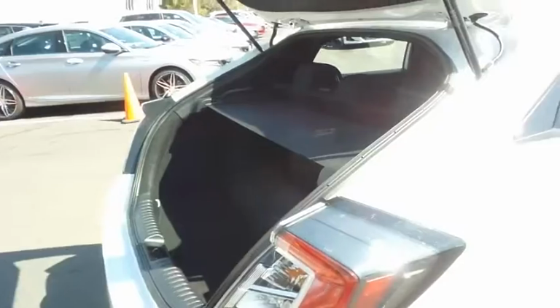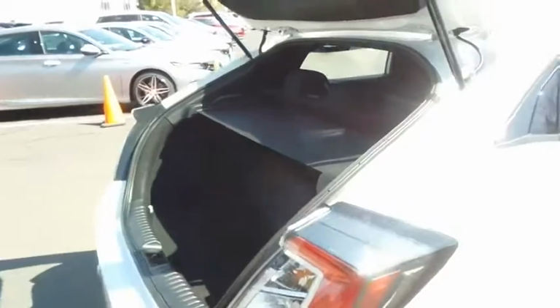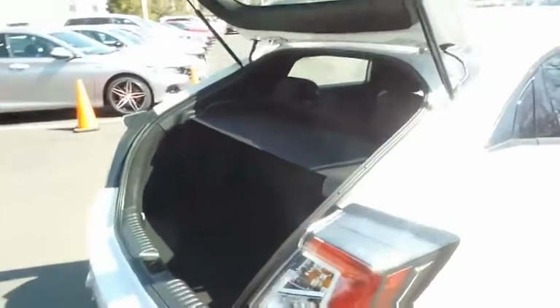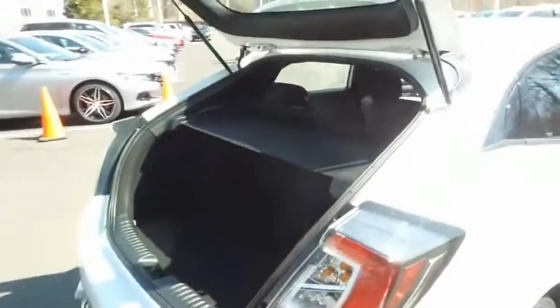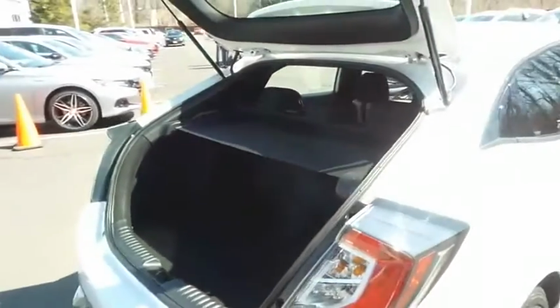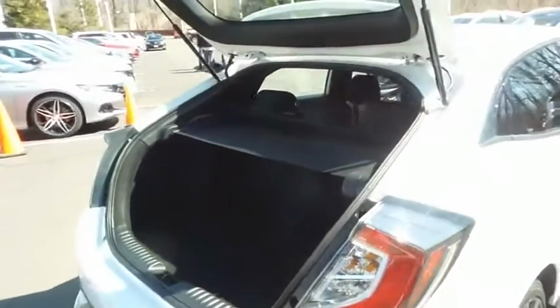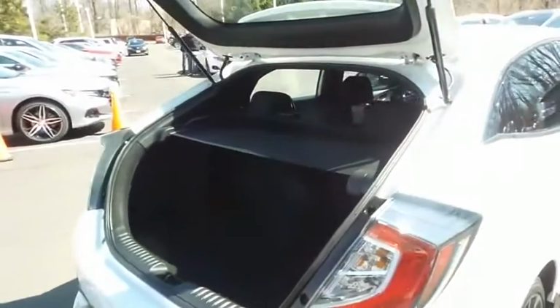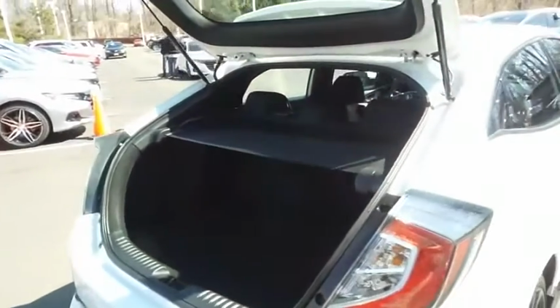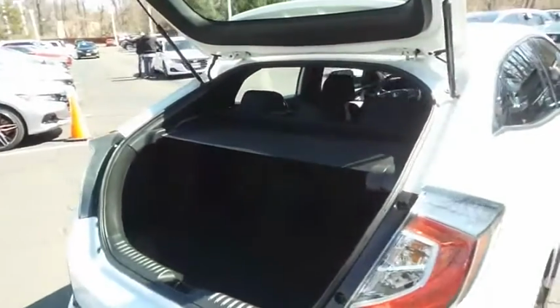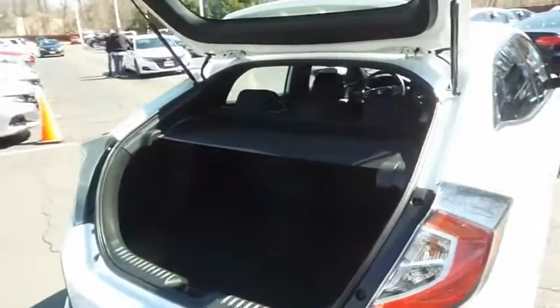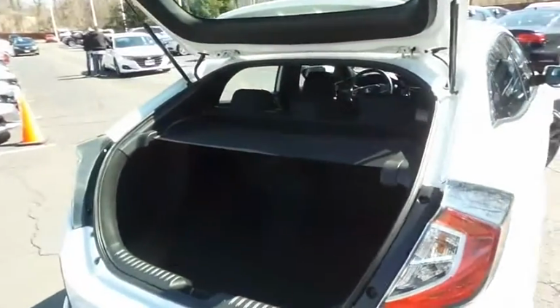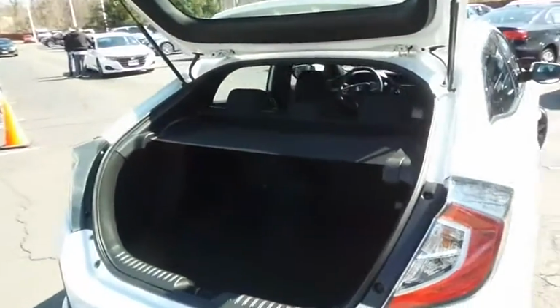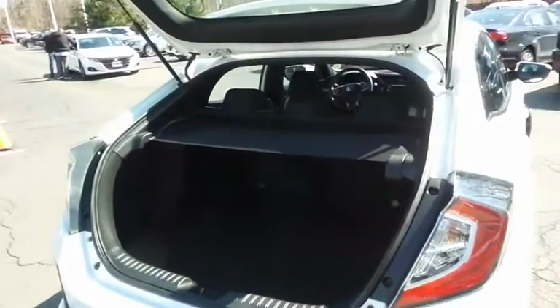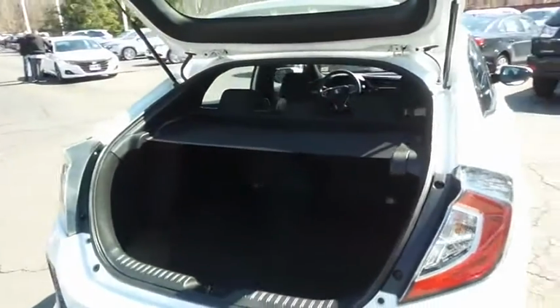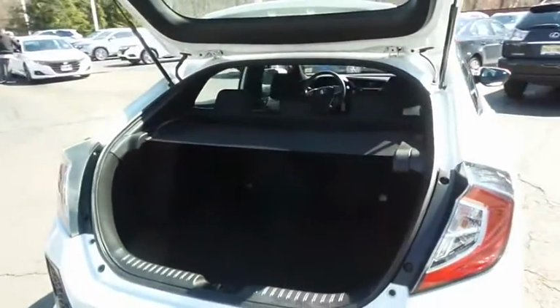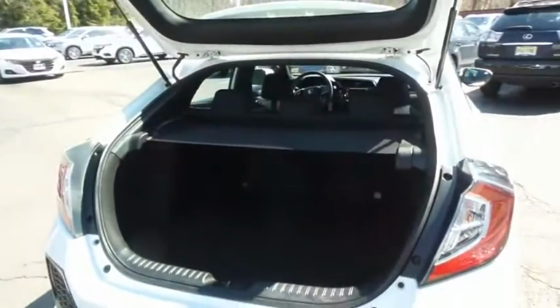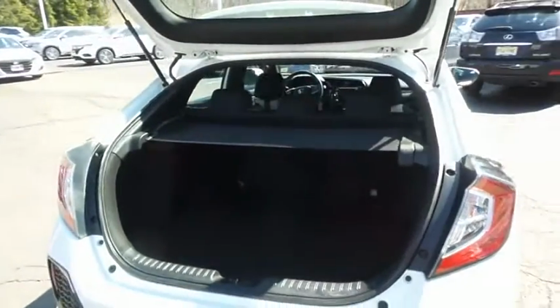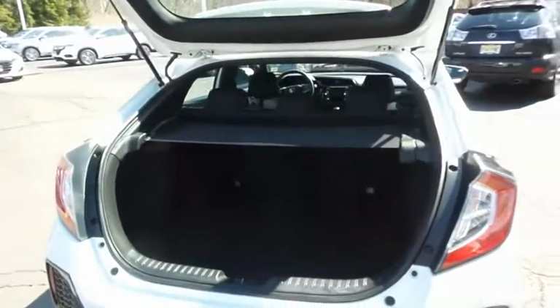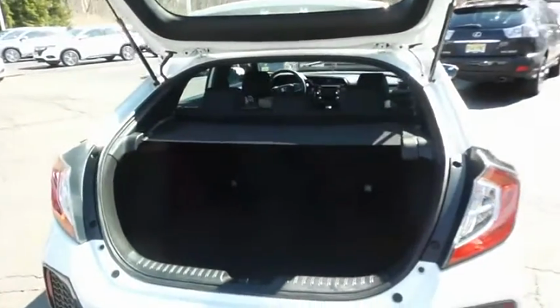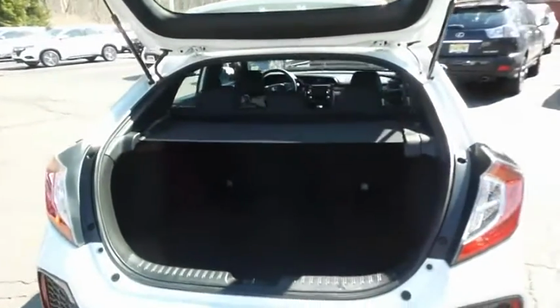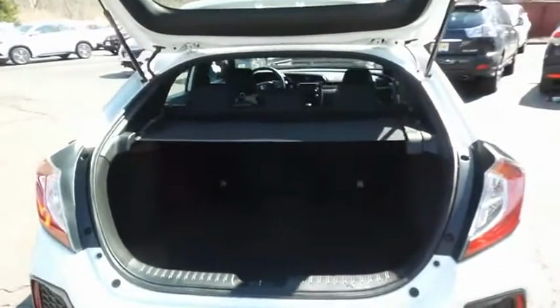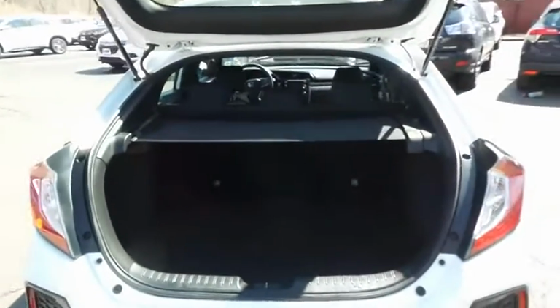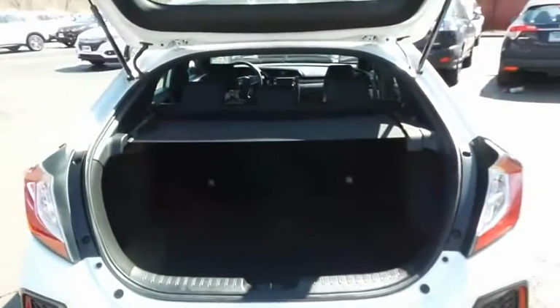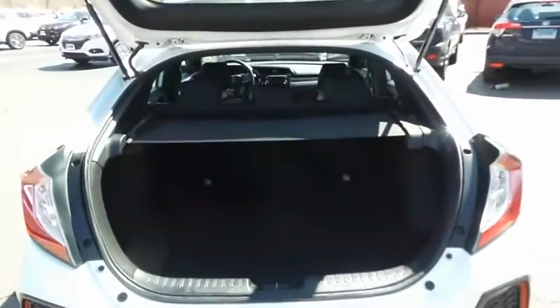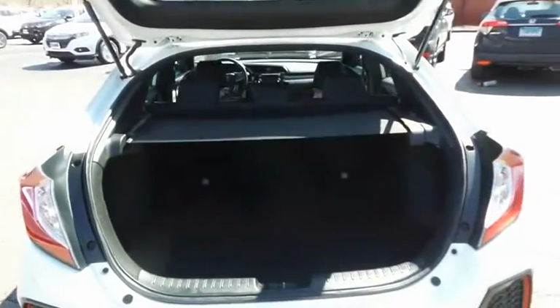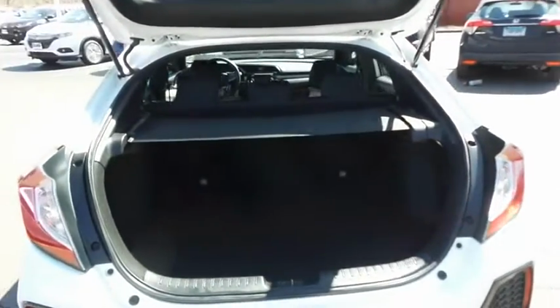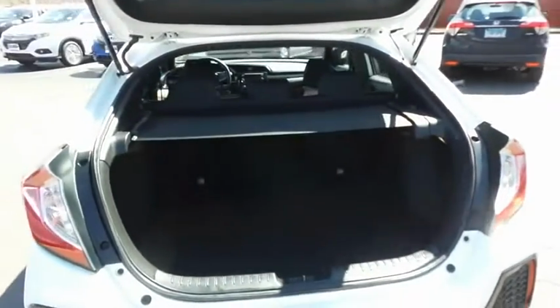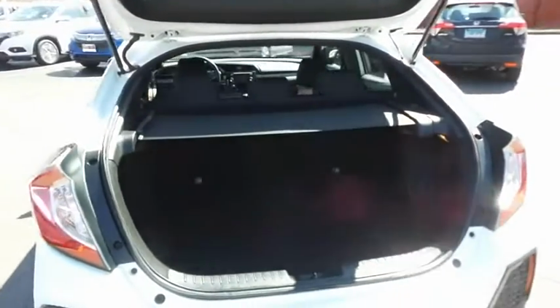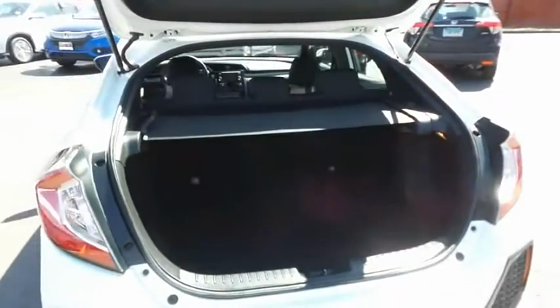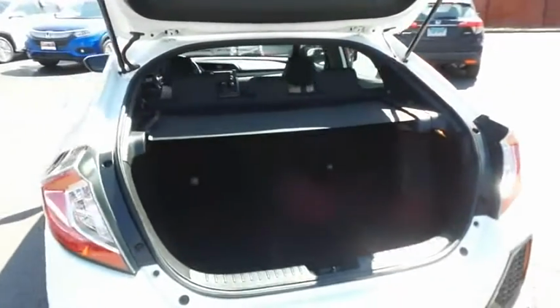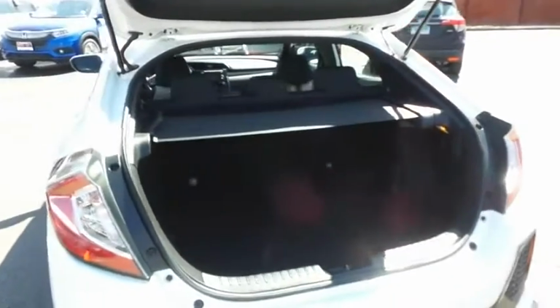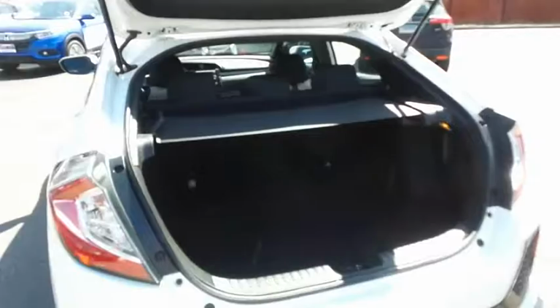This Civic offers plenty of rear cargo space in the hatch, with a cargo cover.